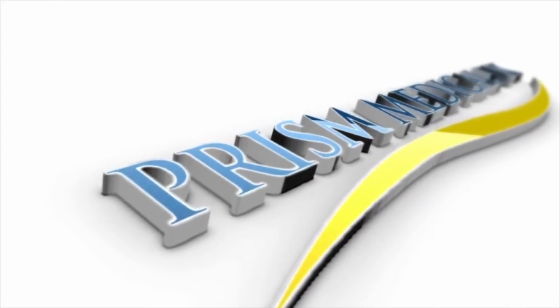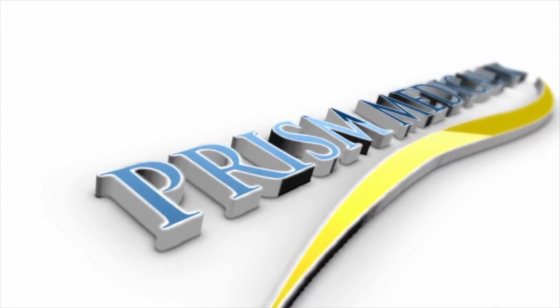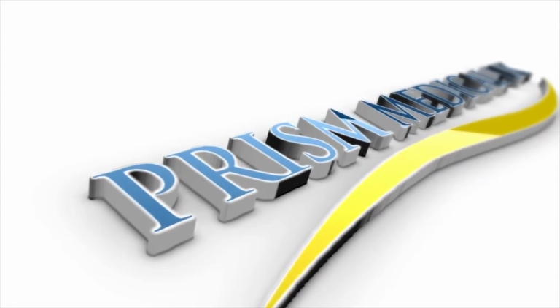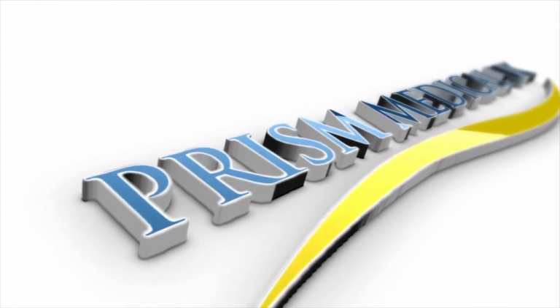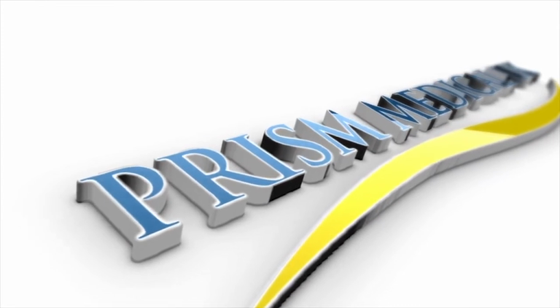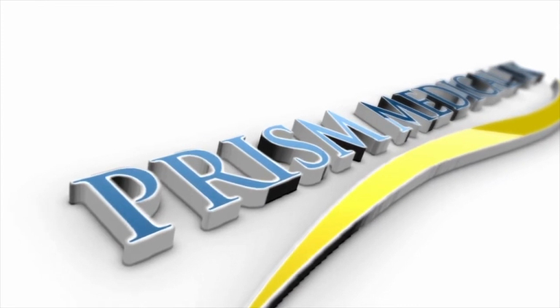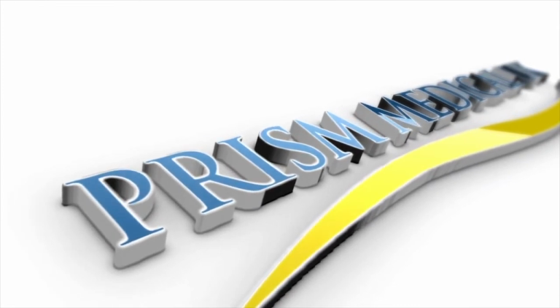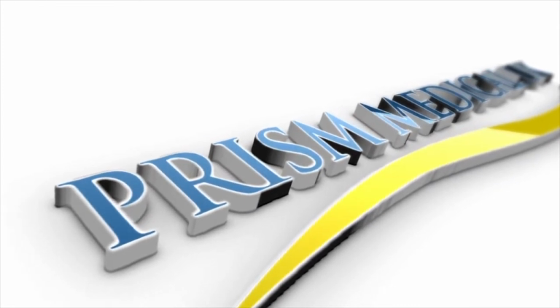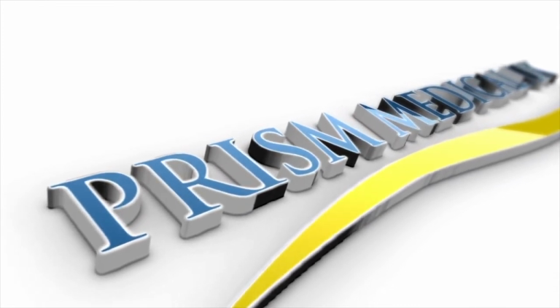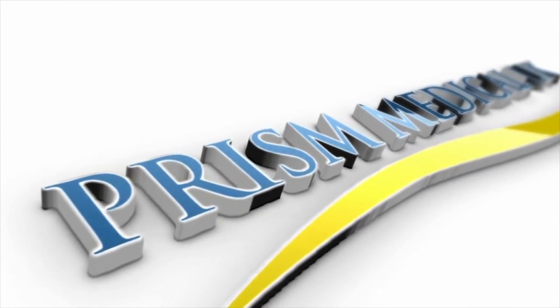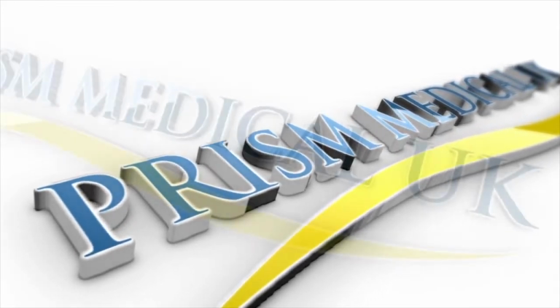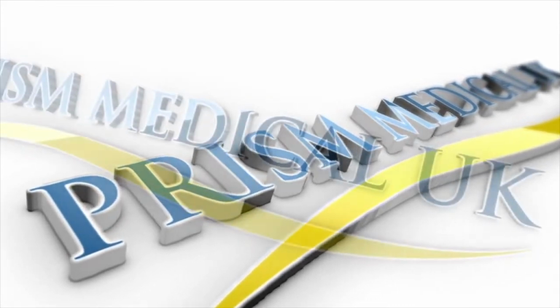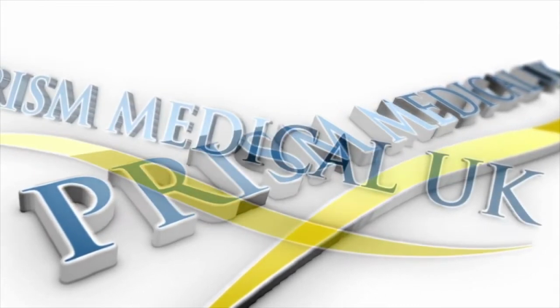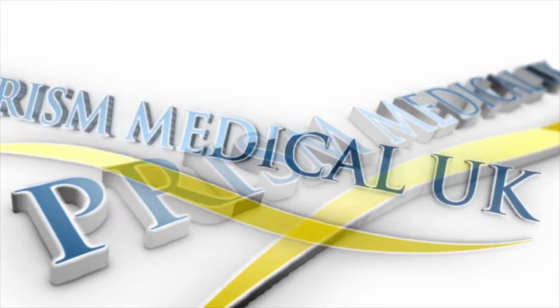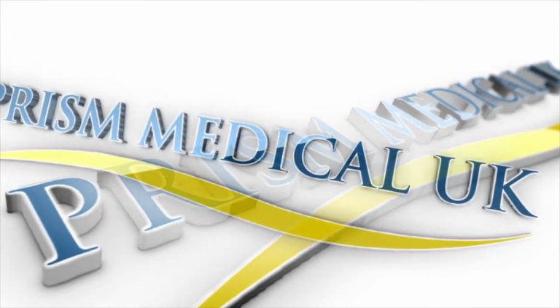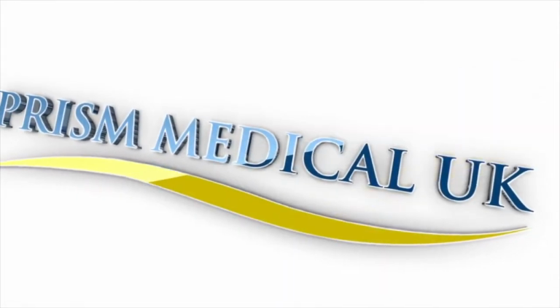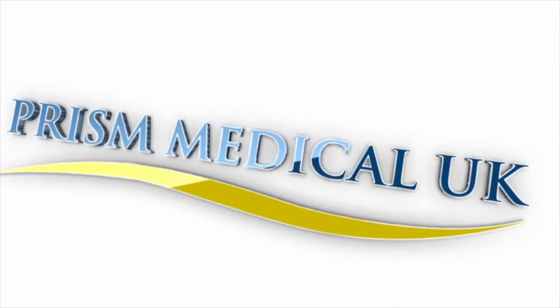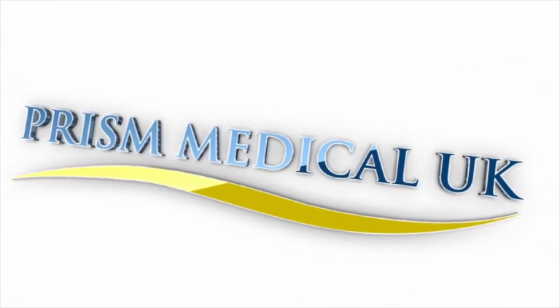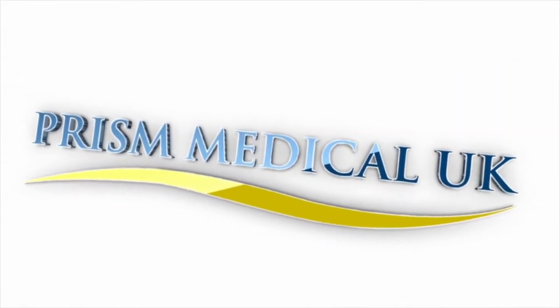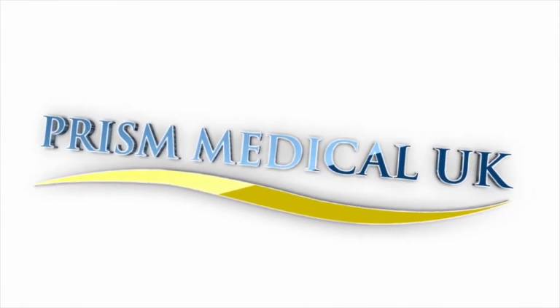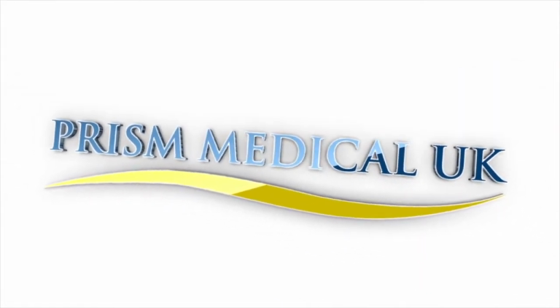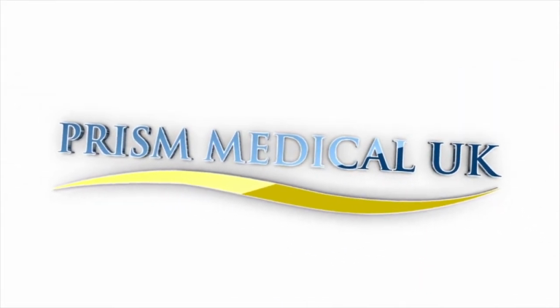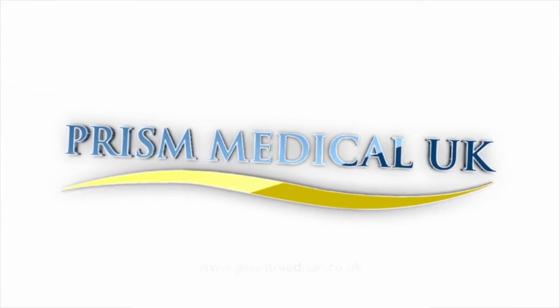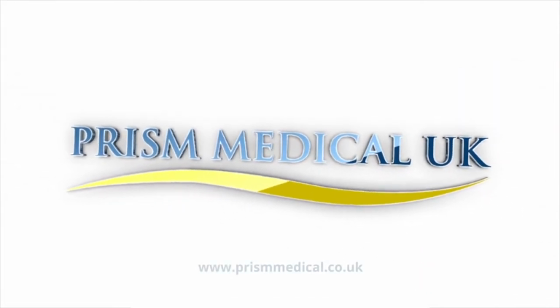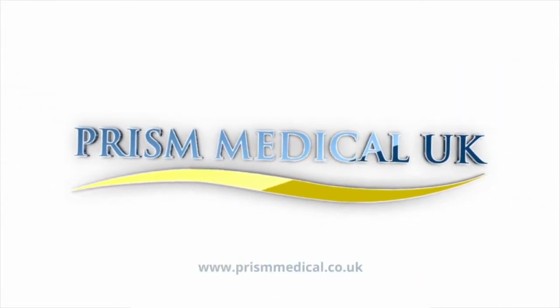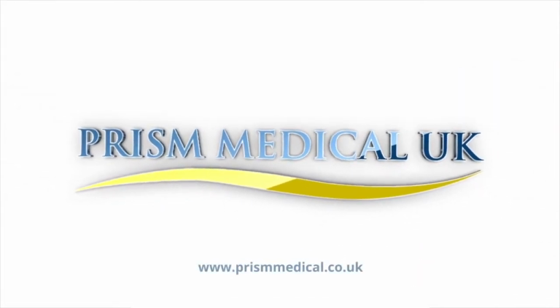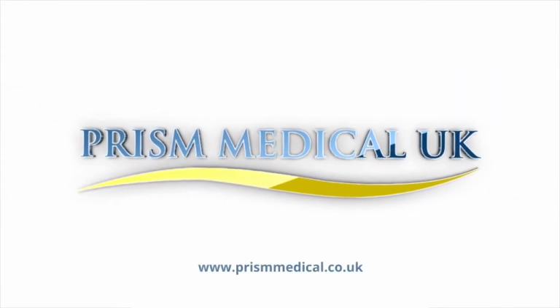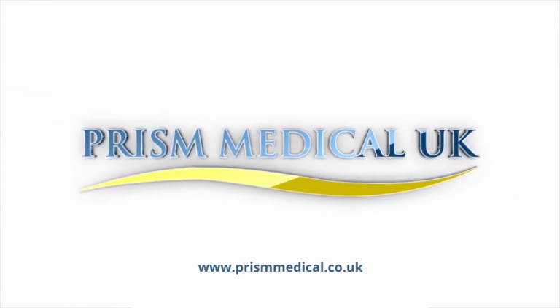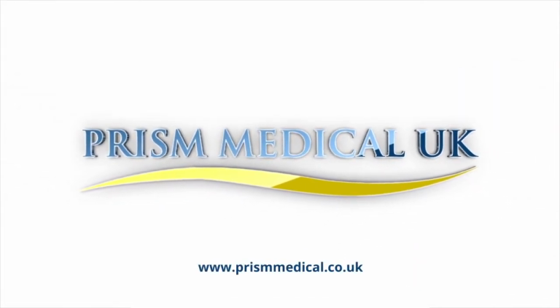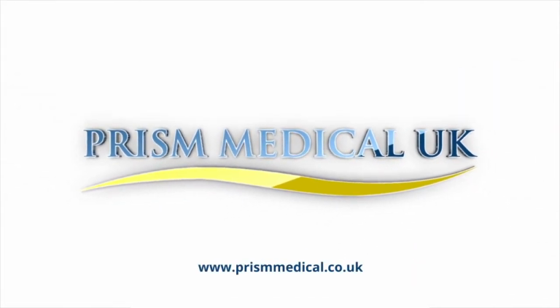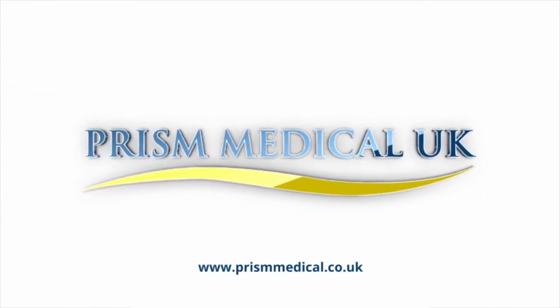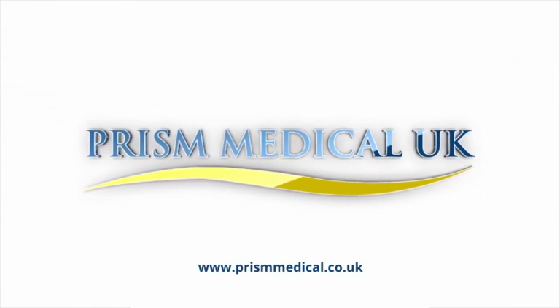For more information on these or any other products, please visit precisionmedical.co.uk.